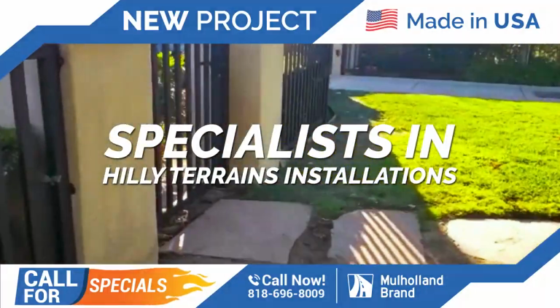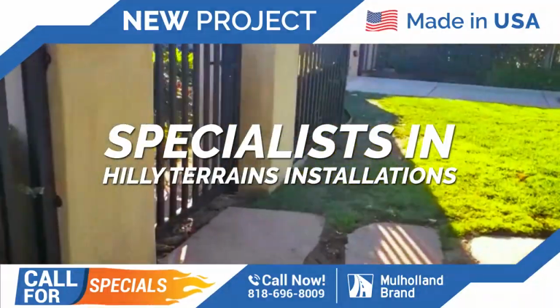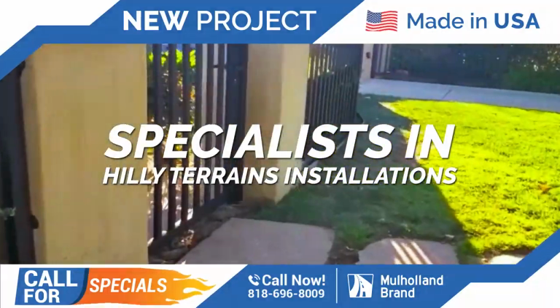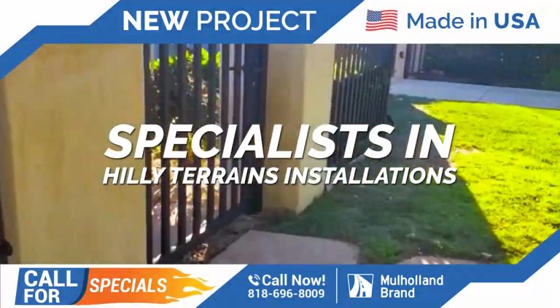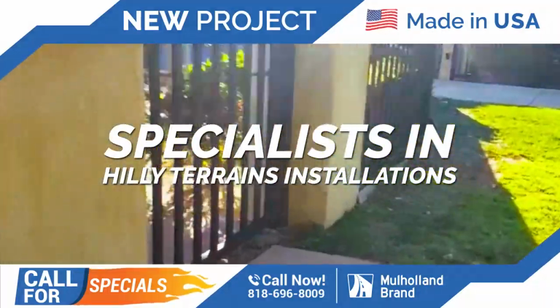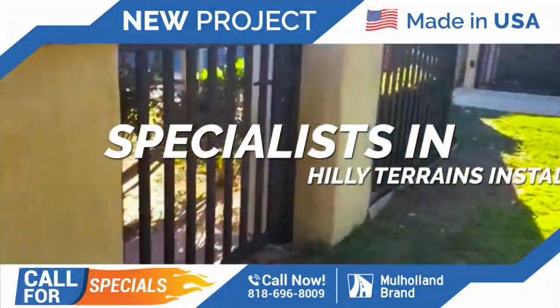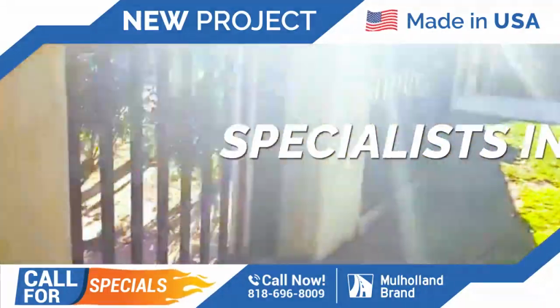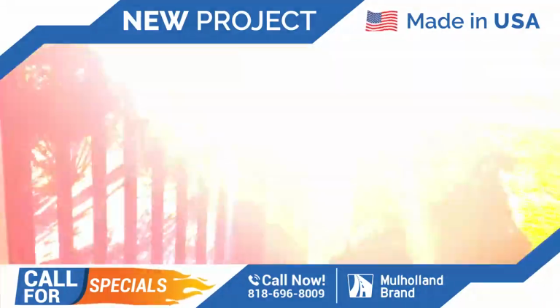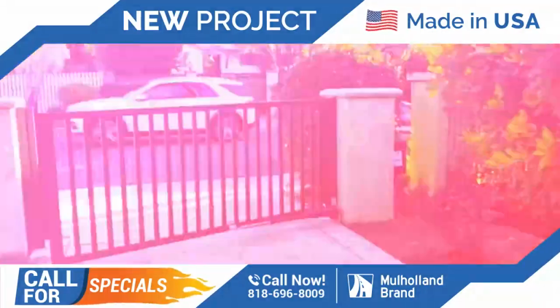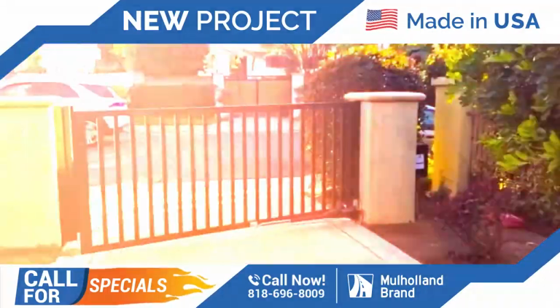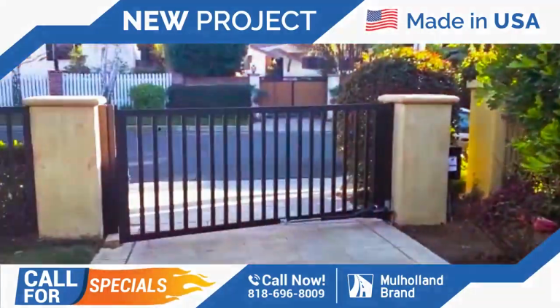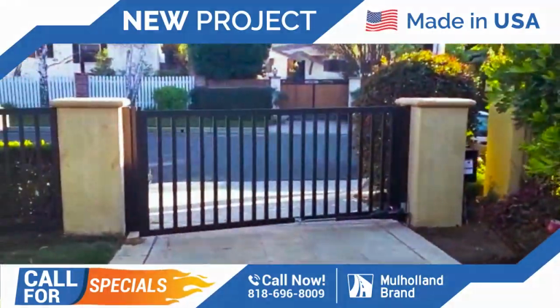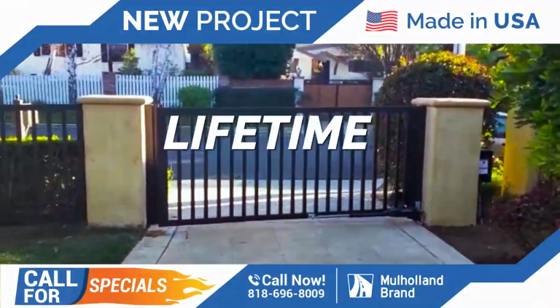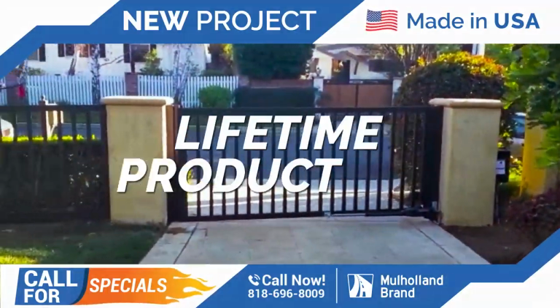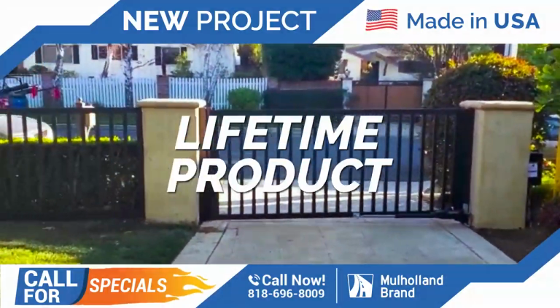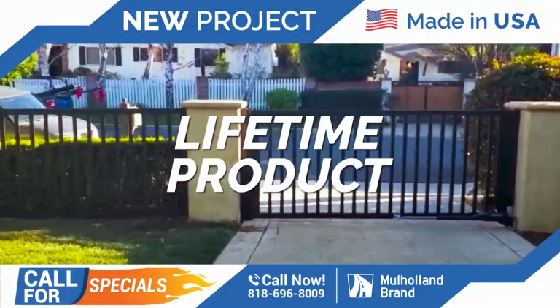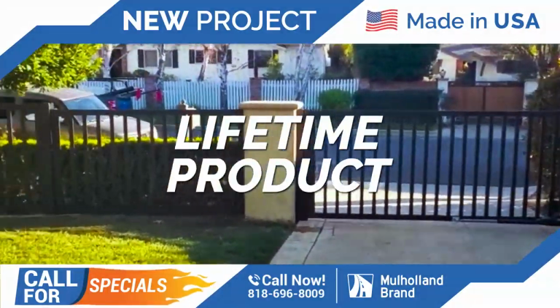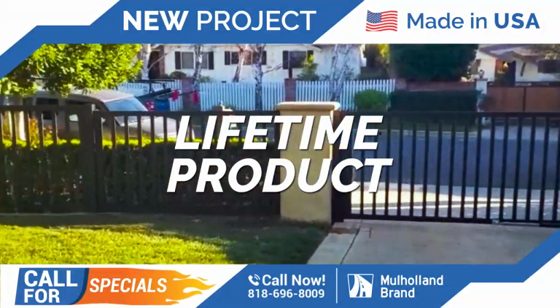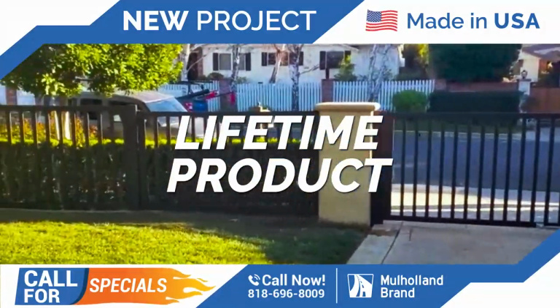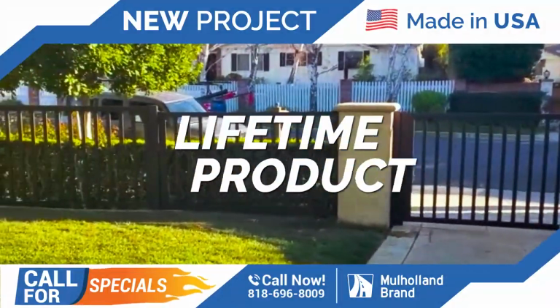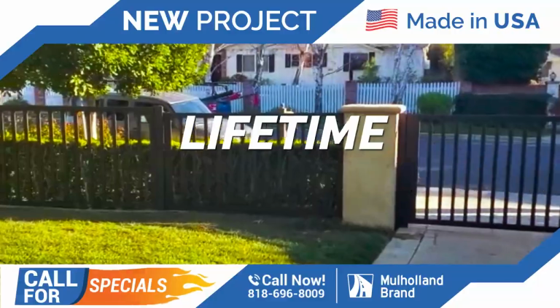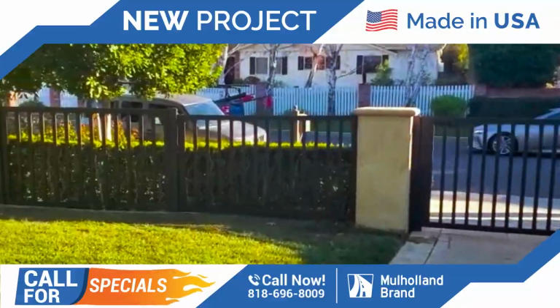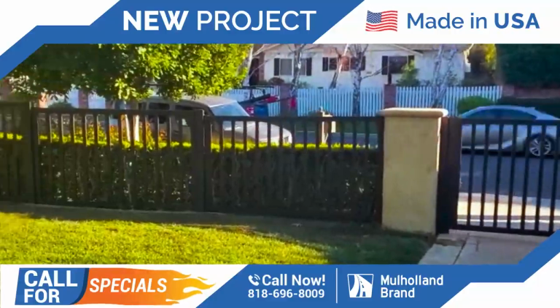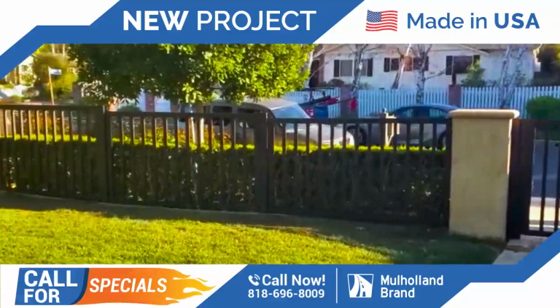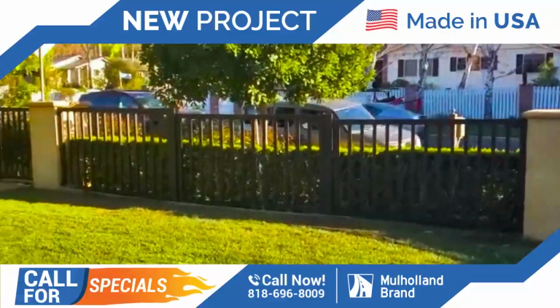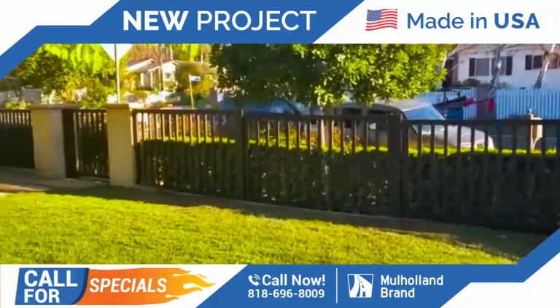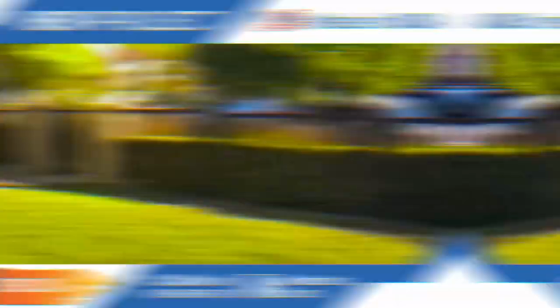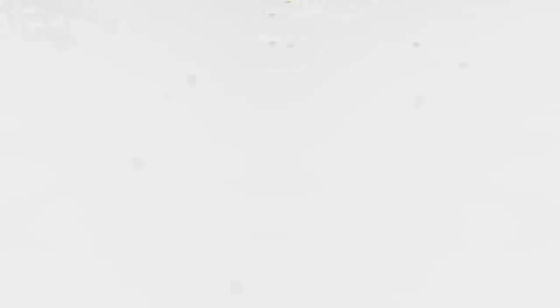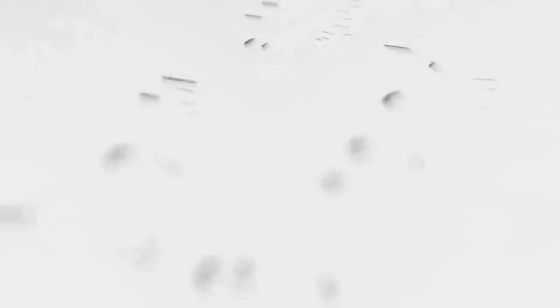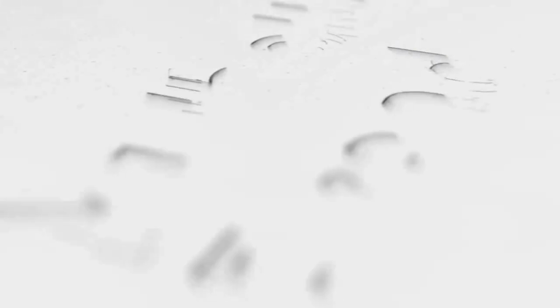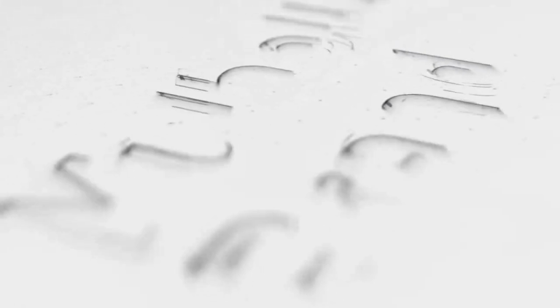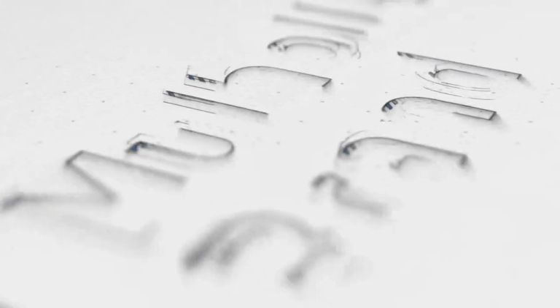They also have a pedestrian gate, as I mentioned. And here's the other gate closing. There it is. Beautiful project from Holland Brand.